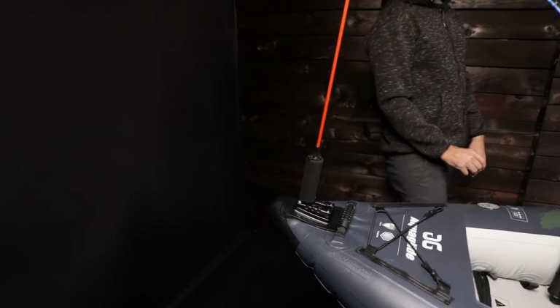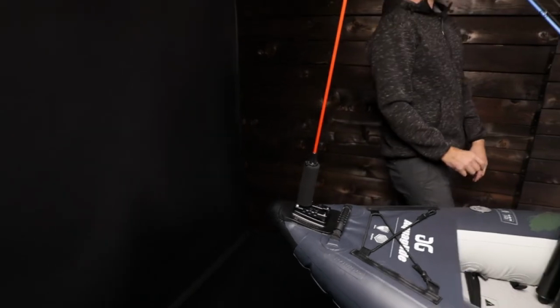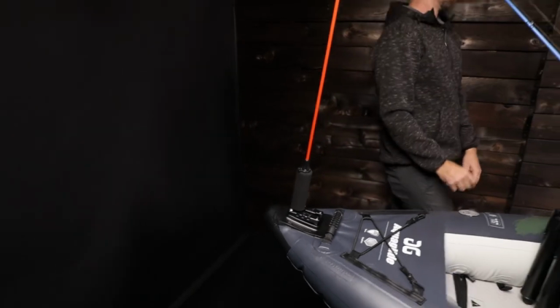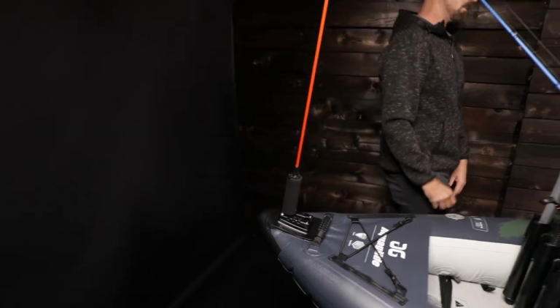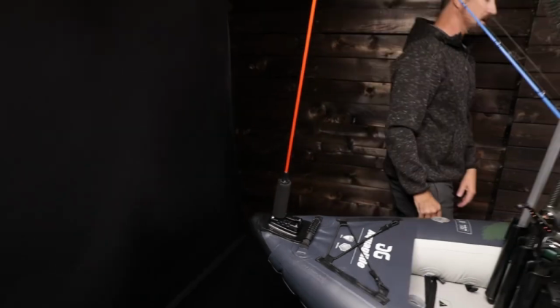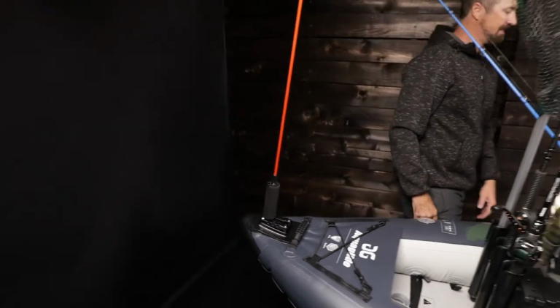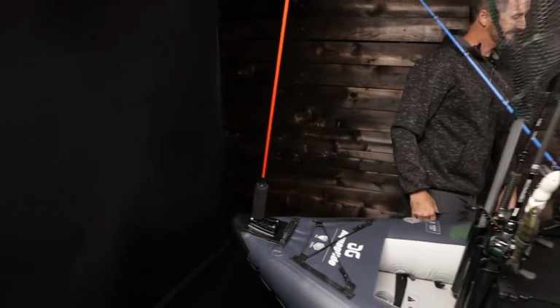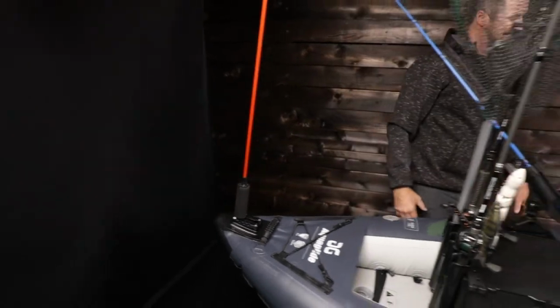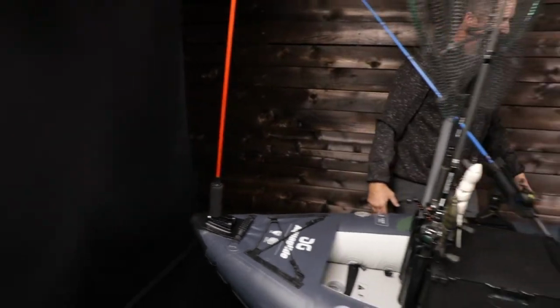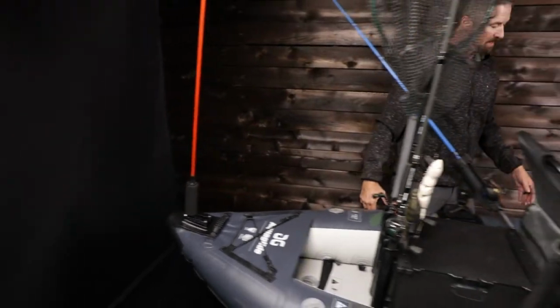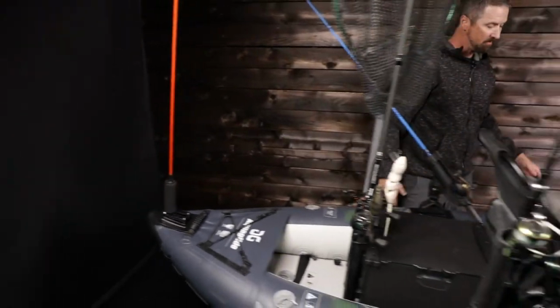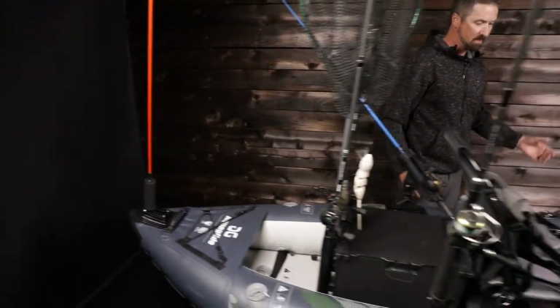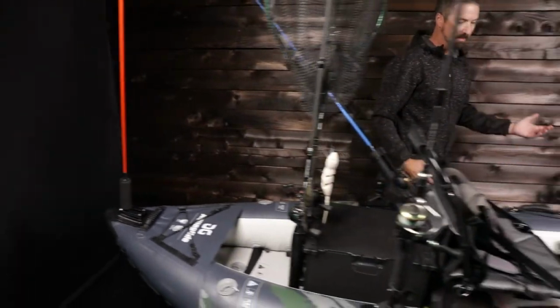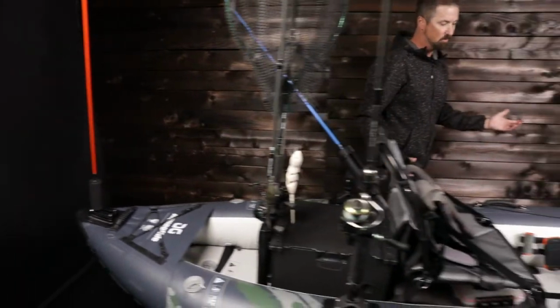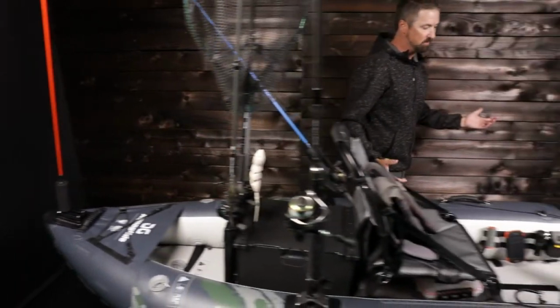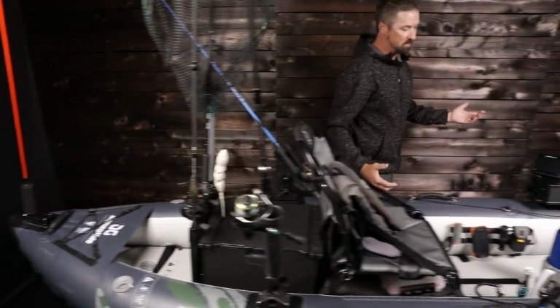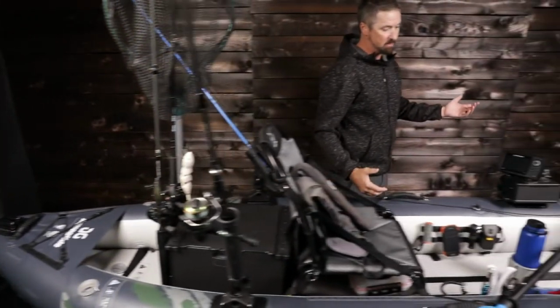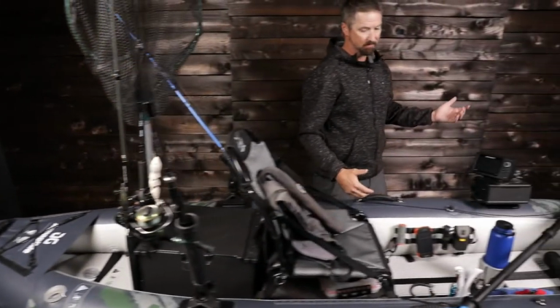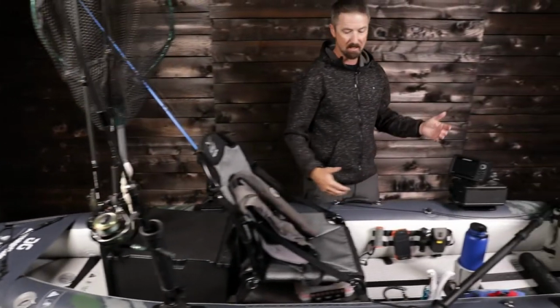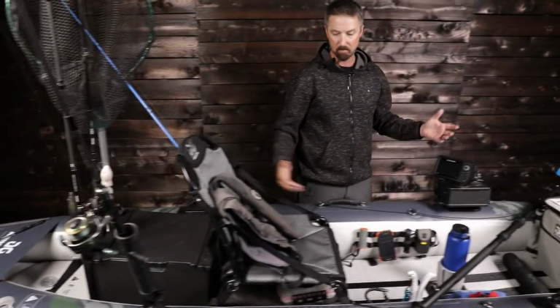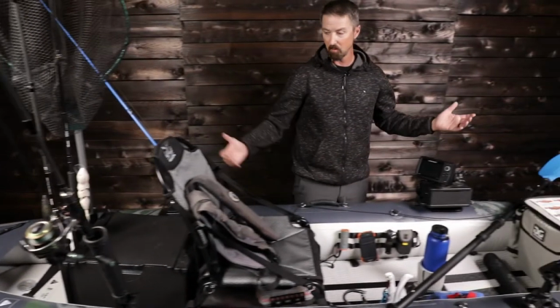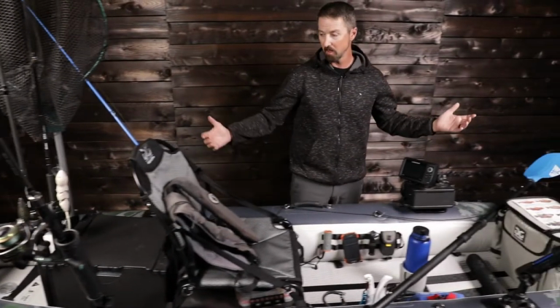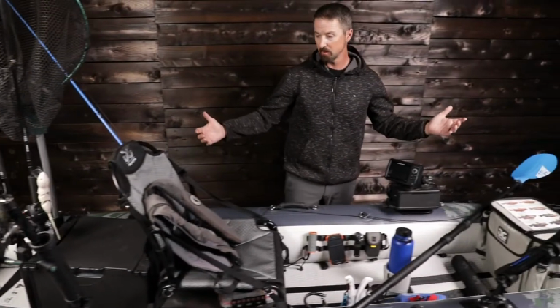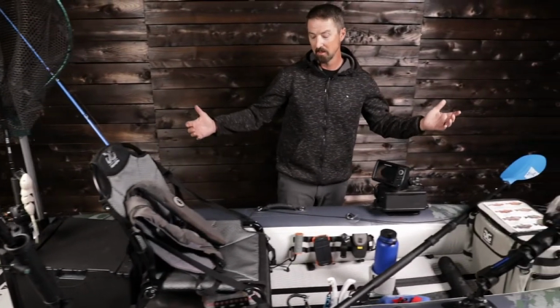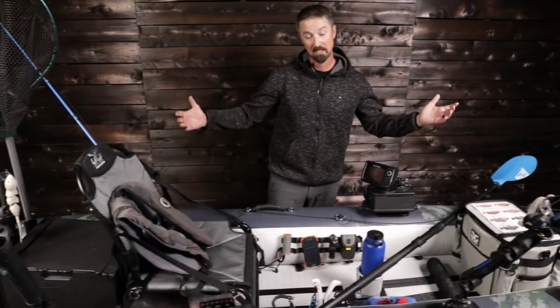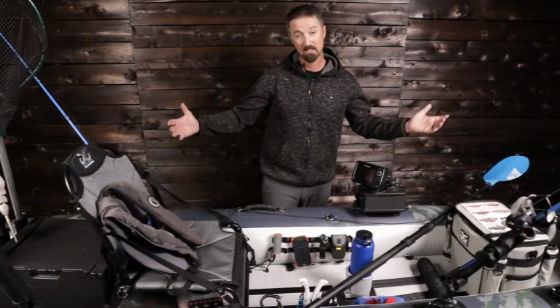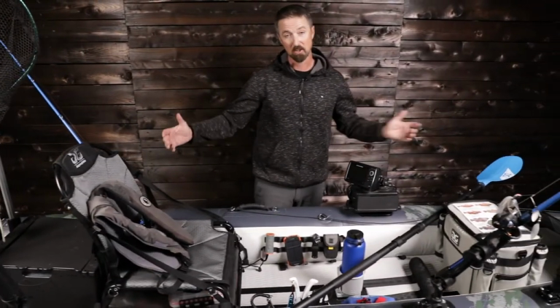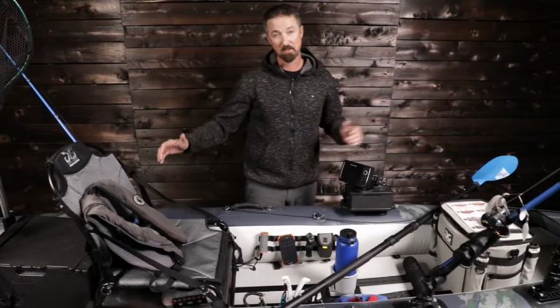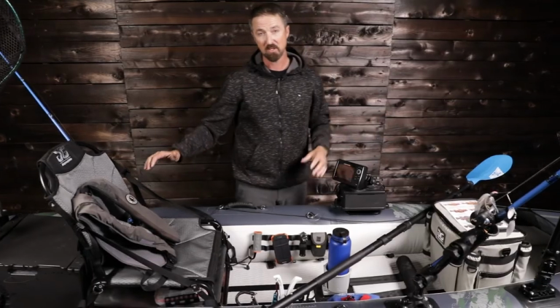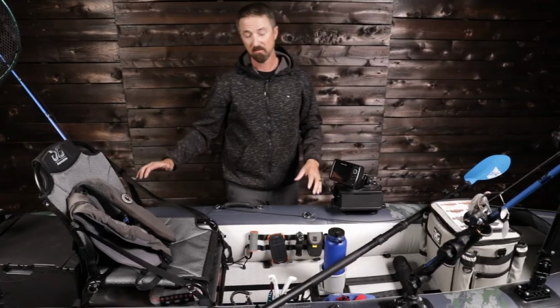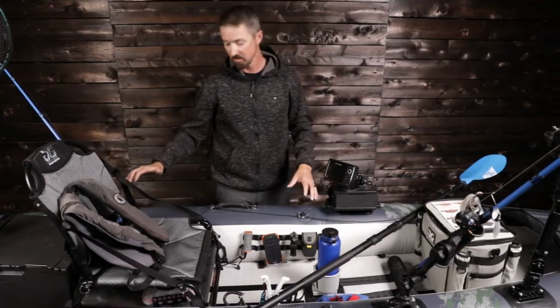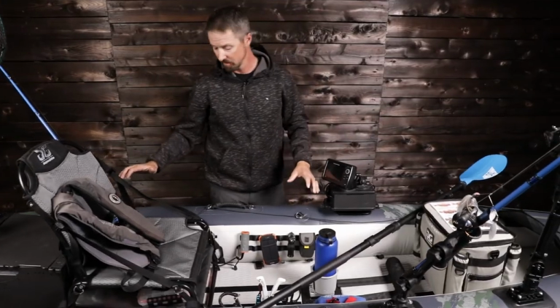So that's what it's about — the Blackfoot Angler 130. Complete walkthrough of the ultimate fishing vessel, taking care of you out on the water.